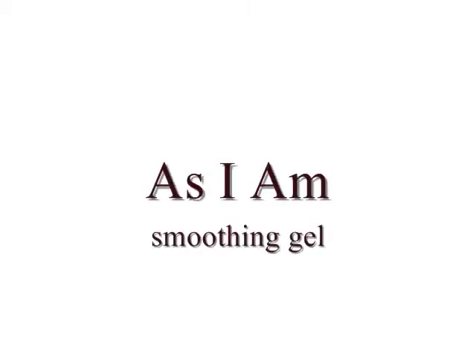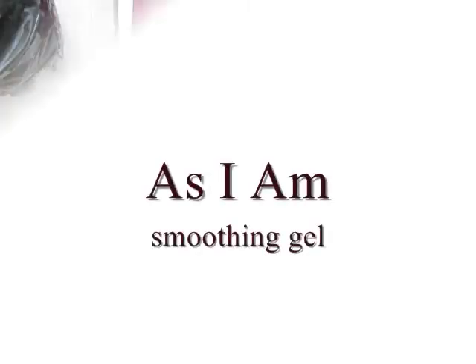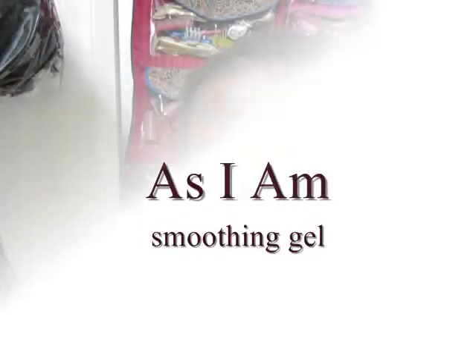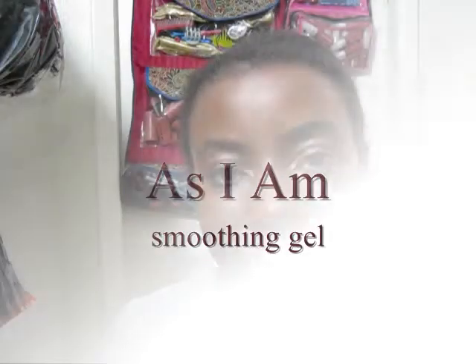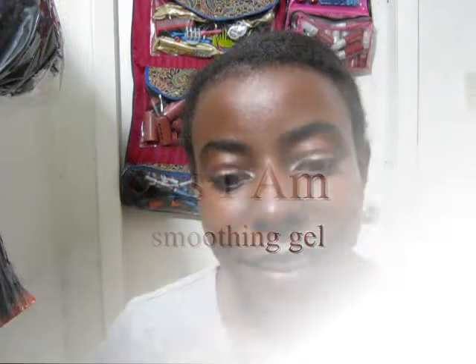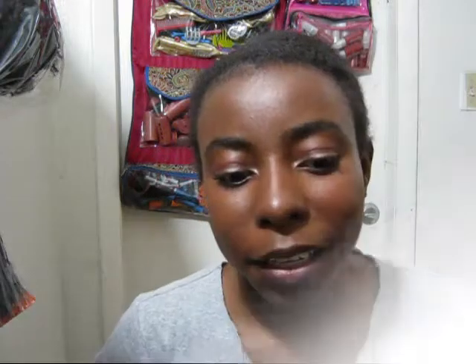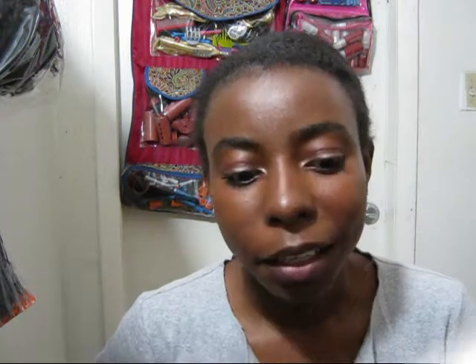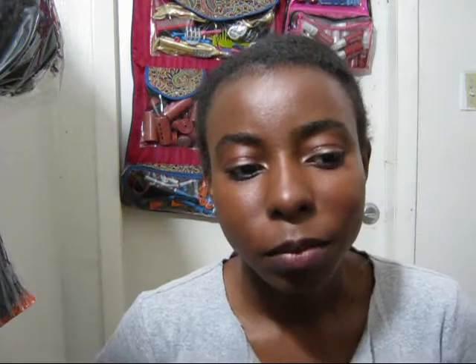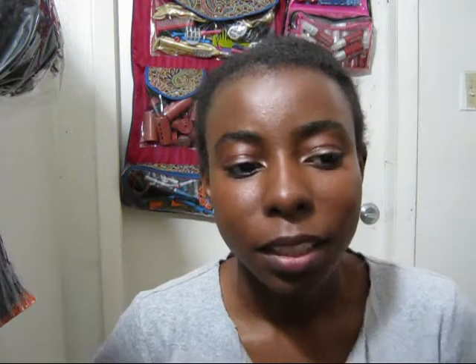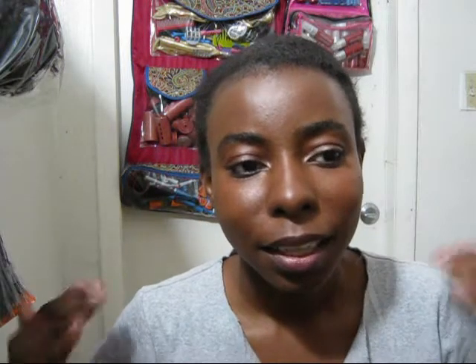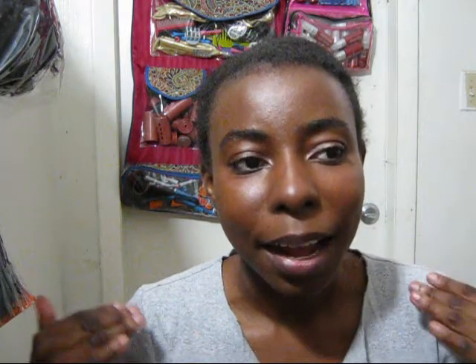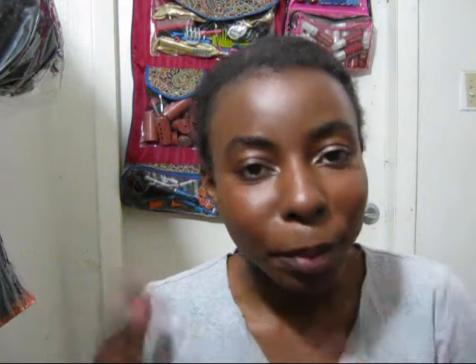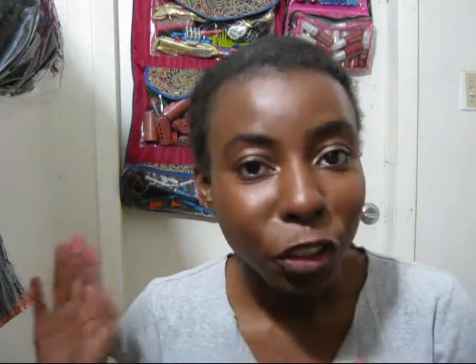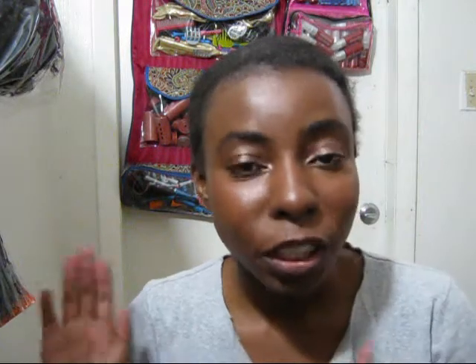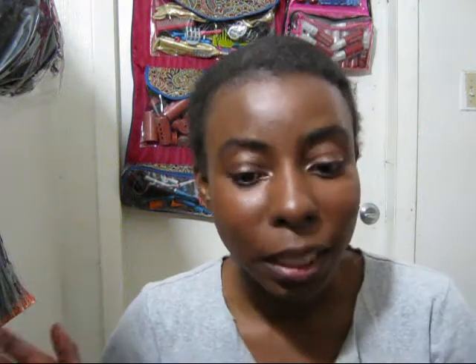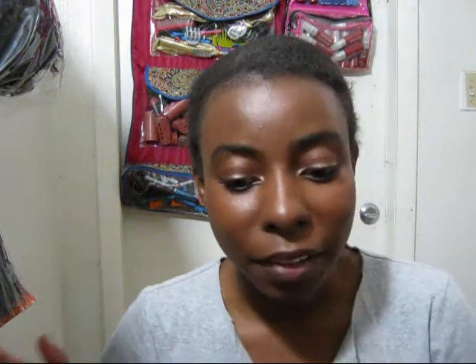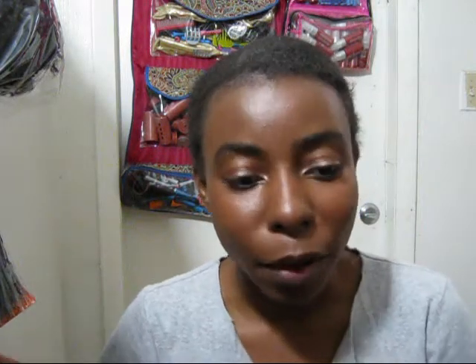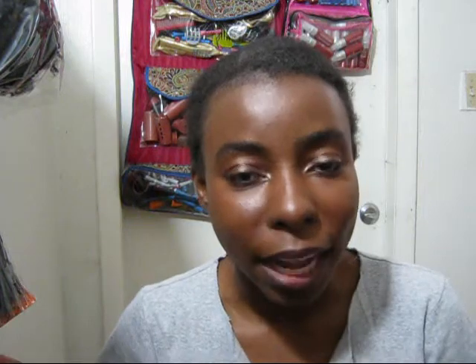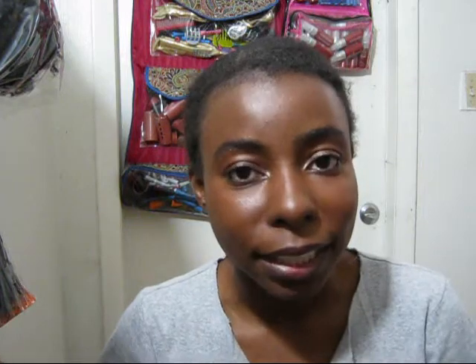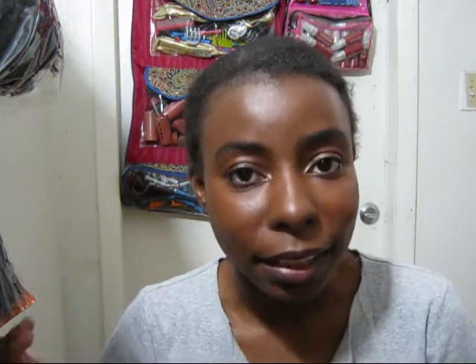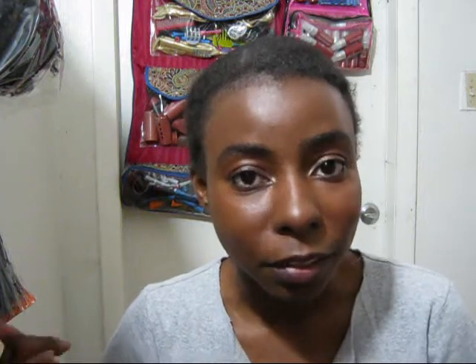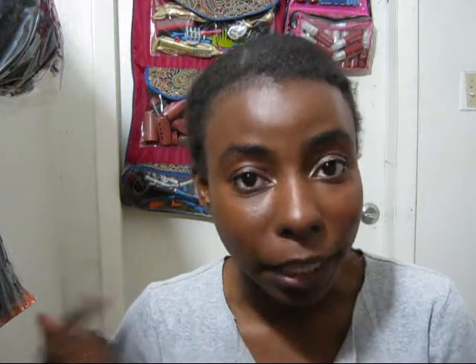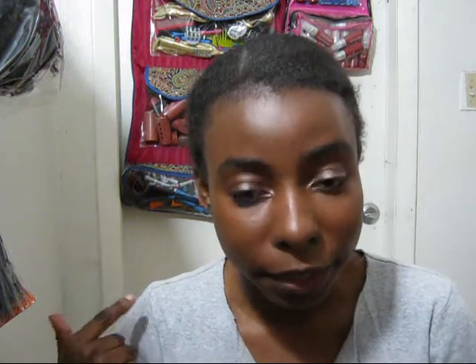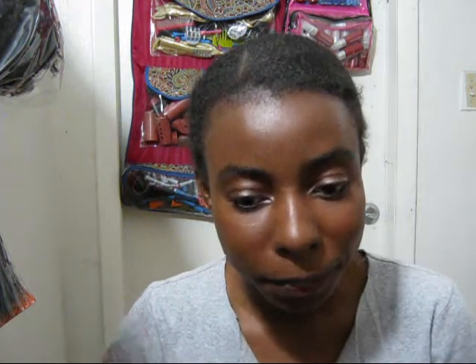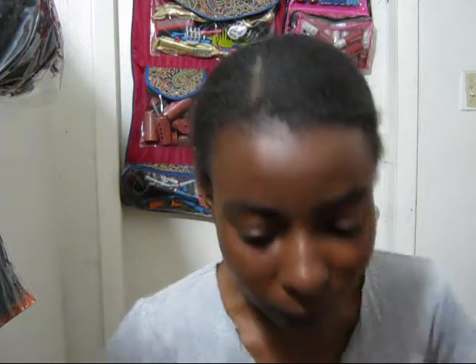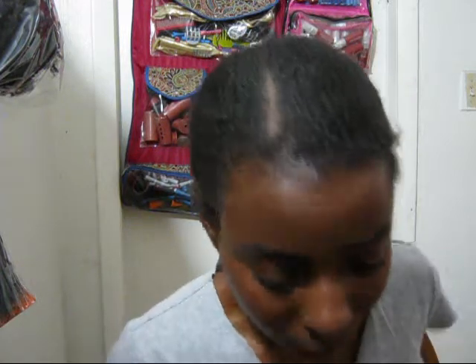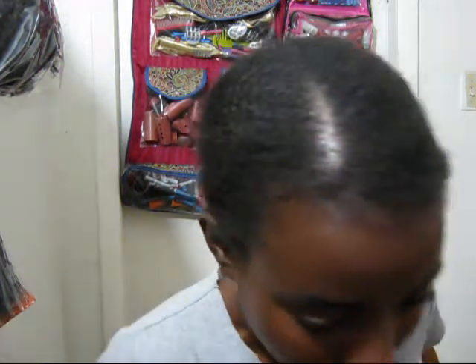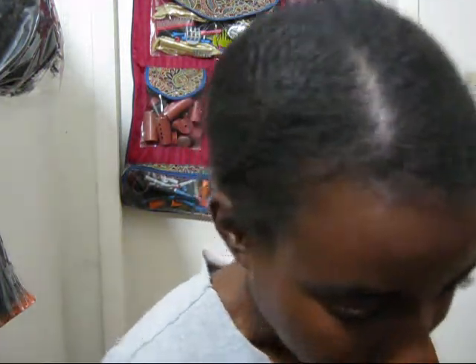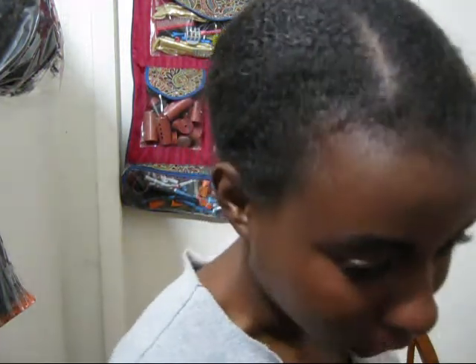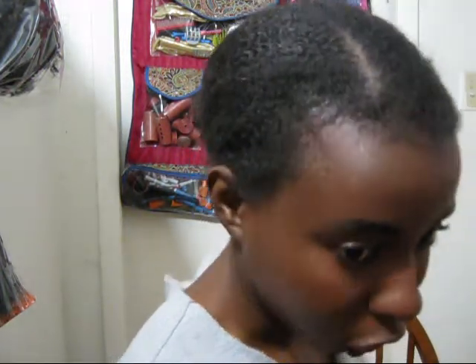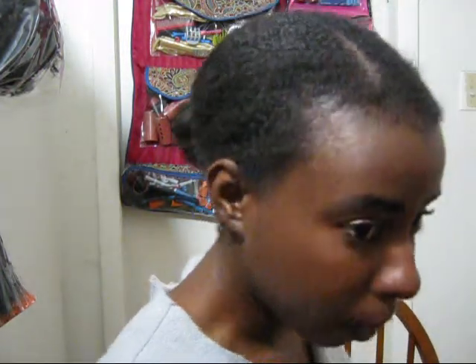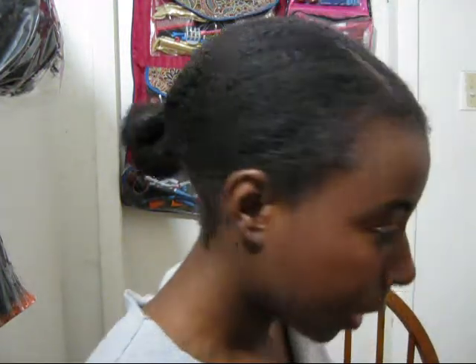Hey guys, I'm about to show you a clip of how I did this bun and I'm going to show you the back.